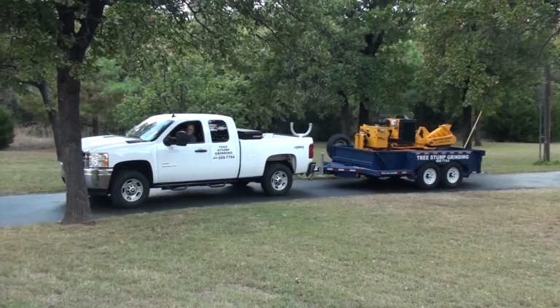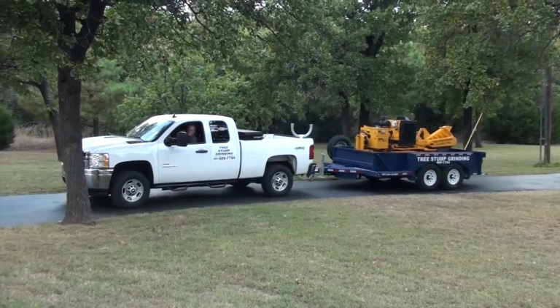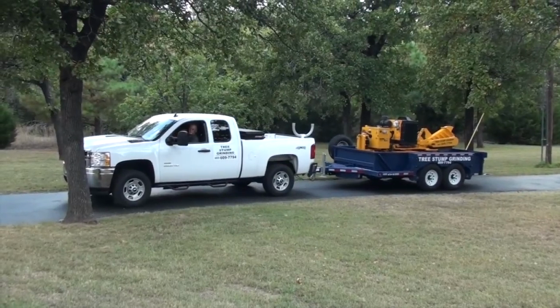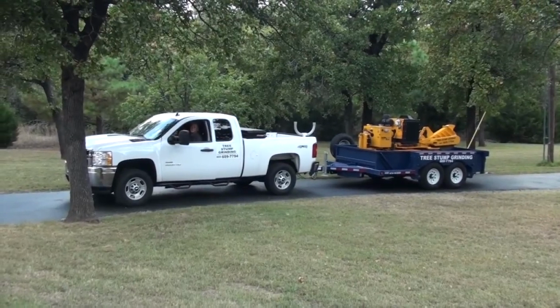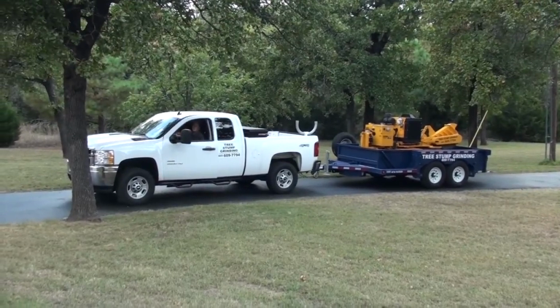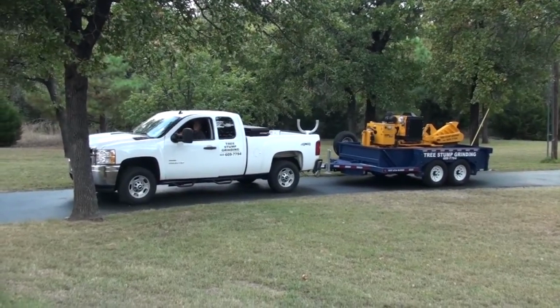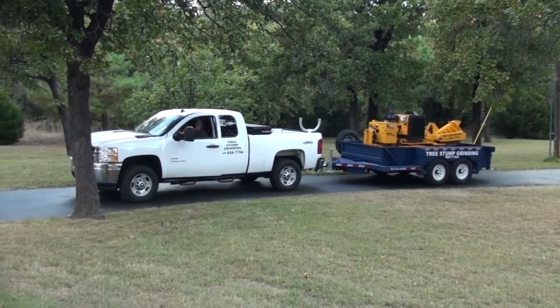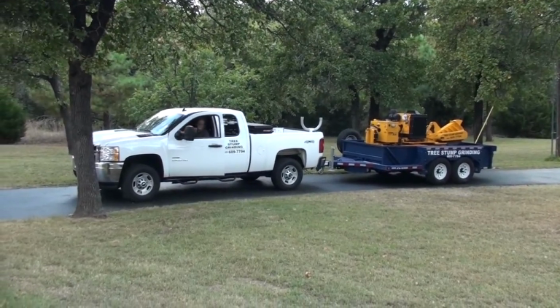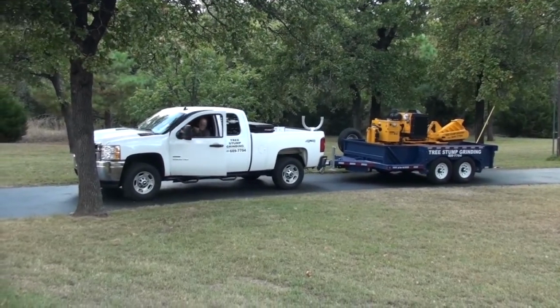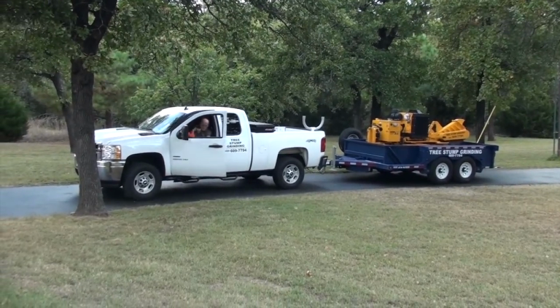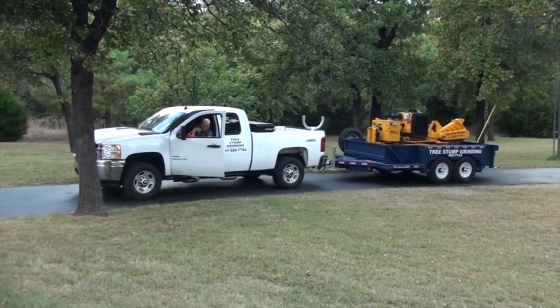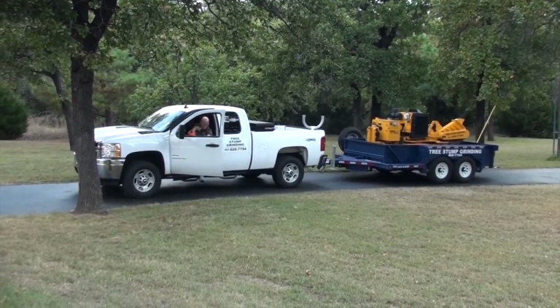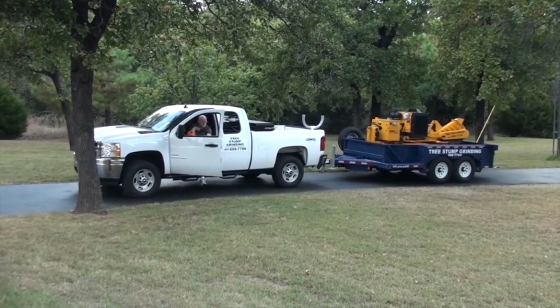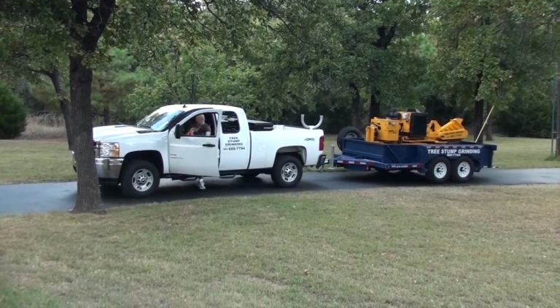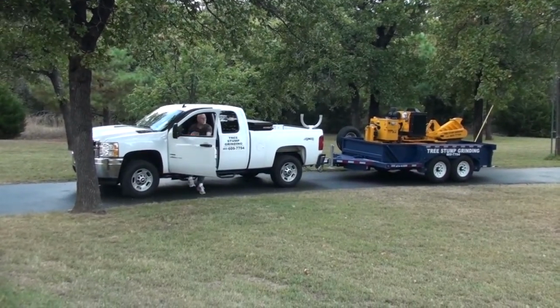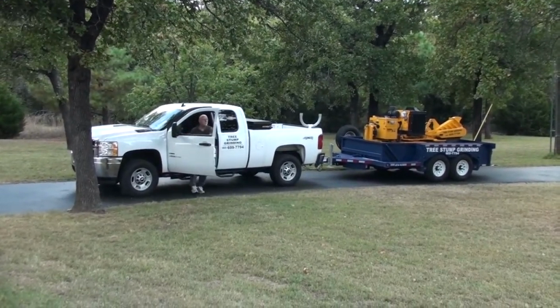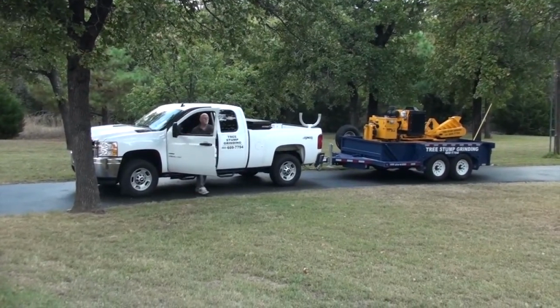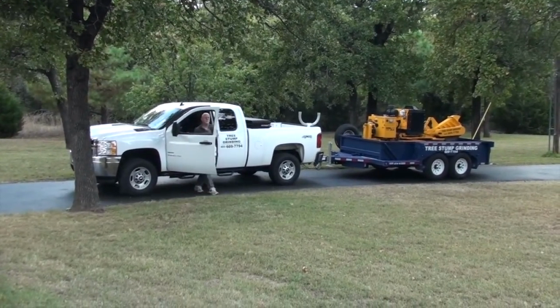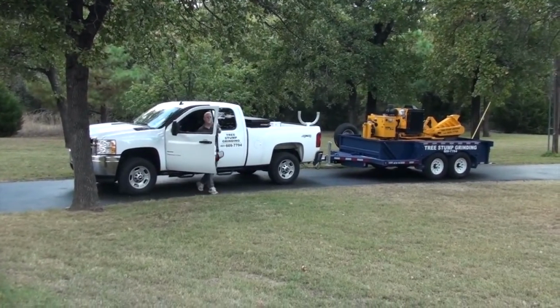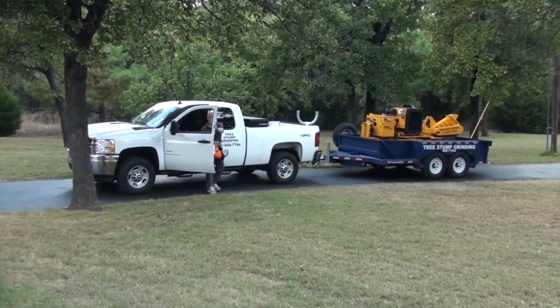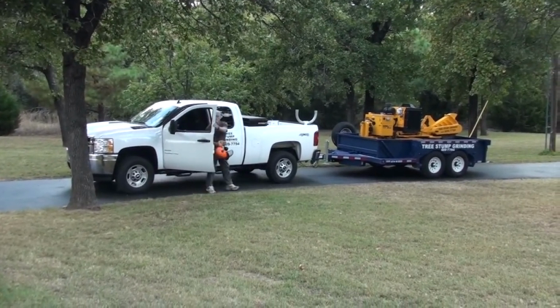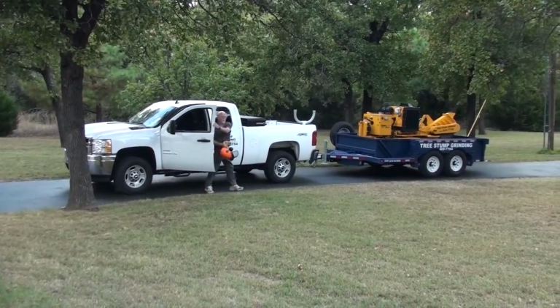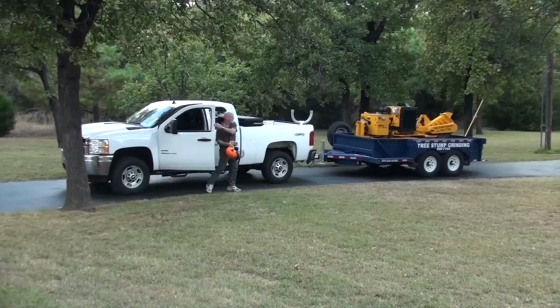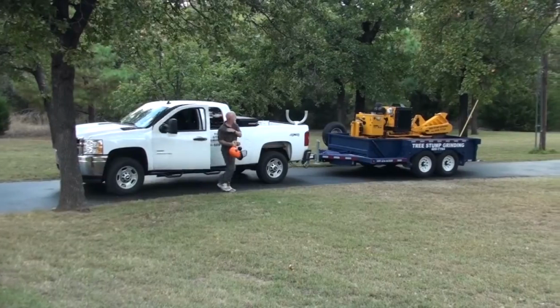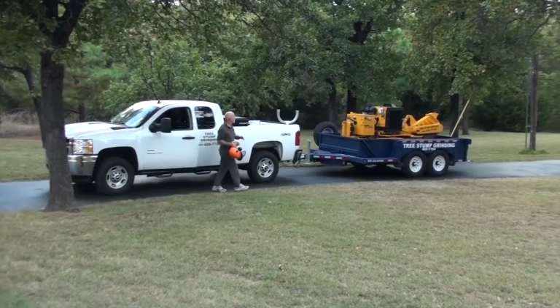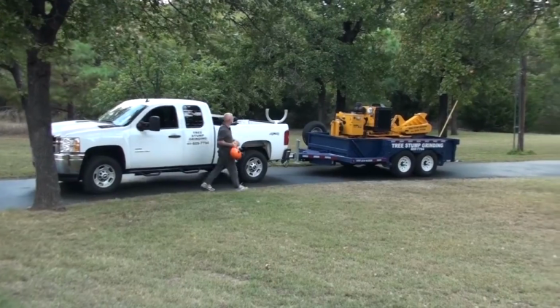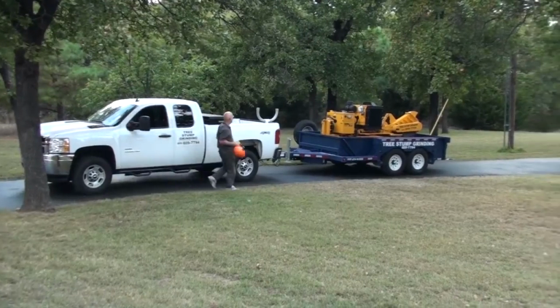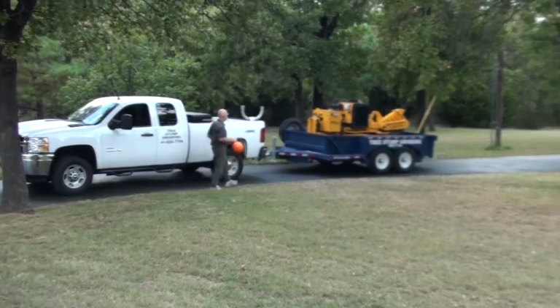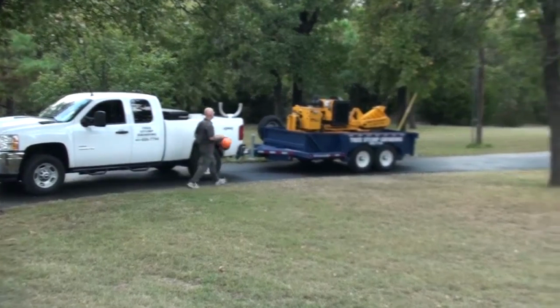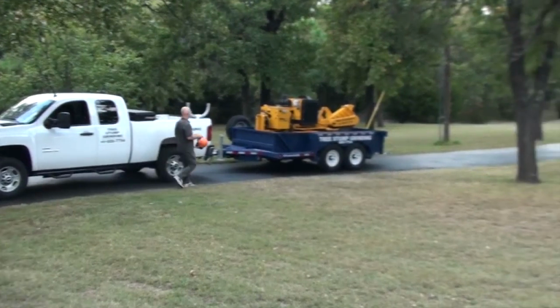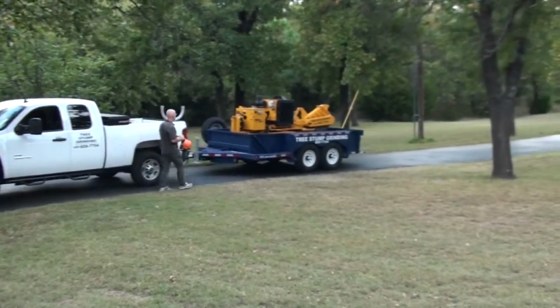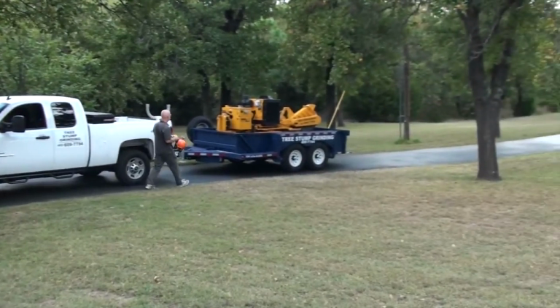My name is Steve, and I started a tree stump grinding business when I retired eight years ago.